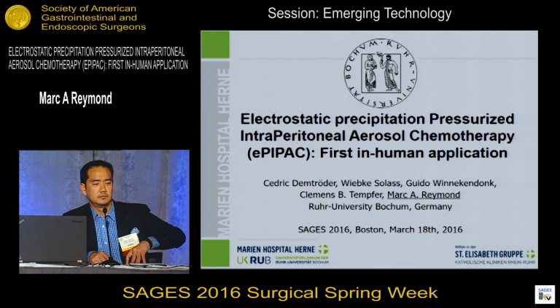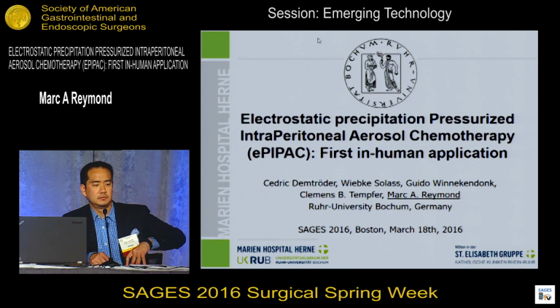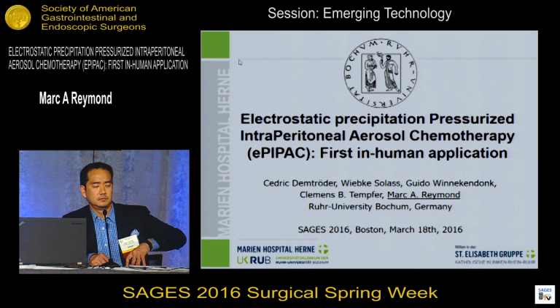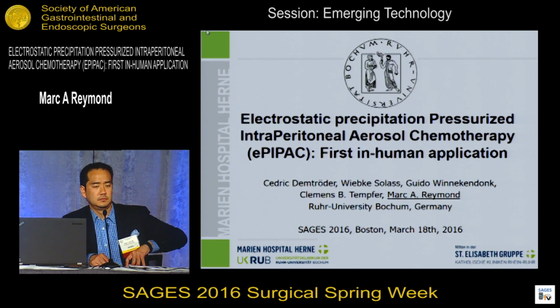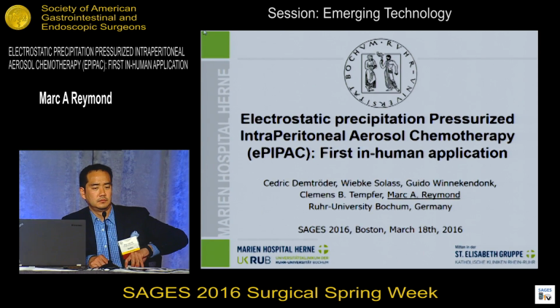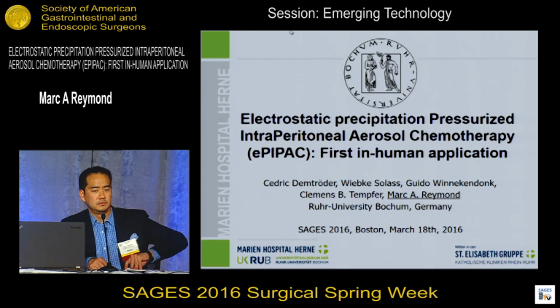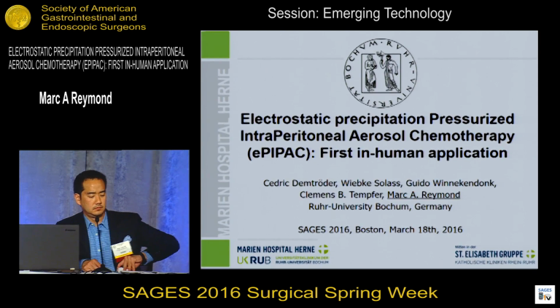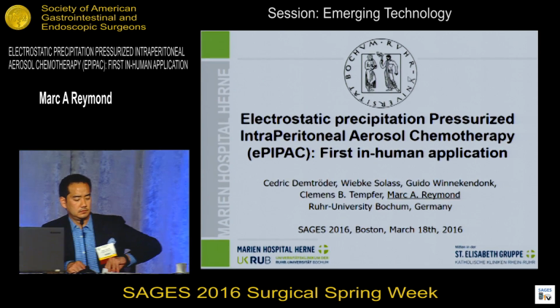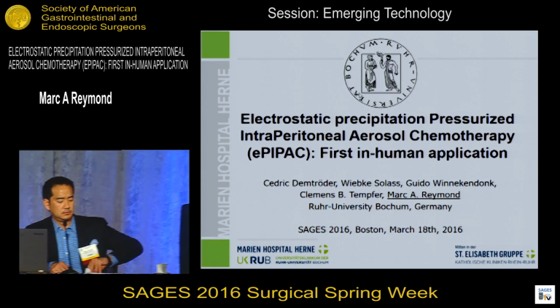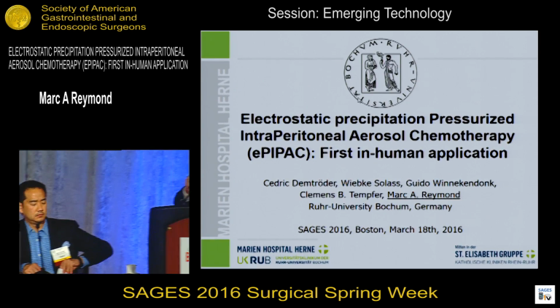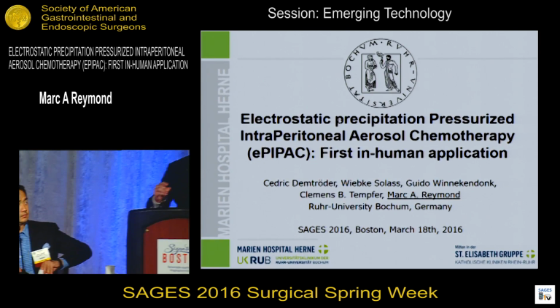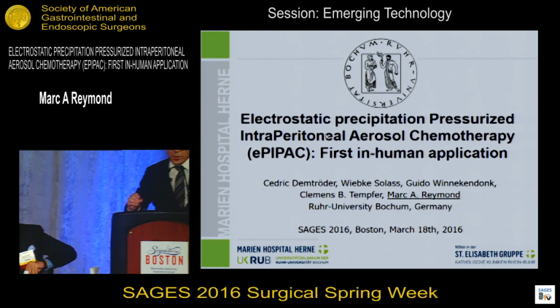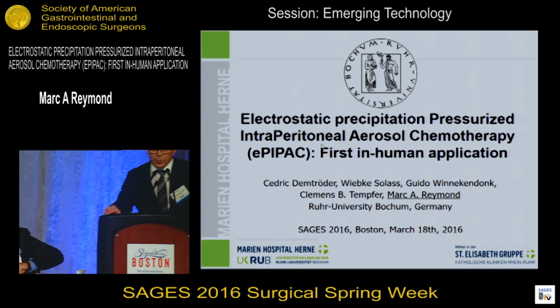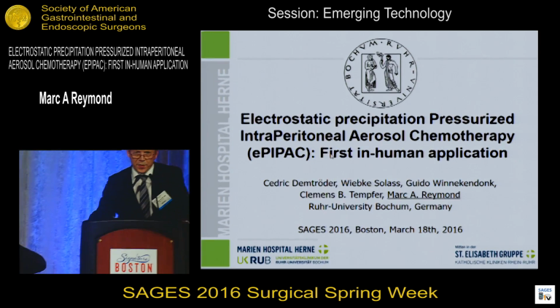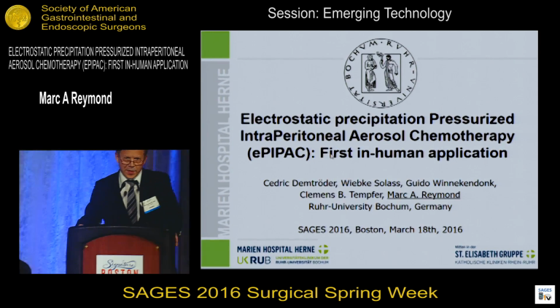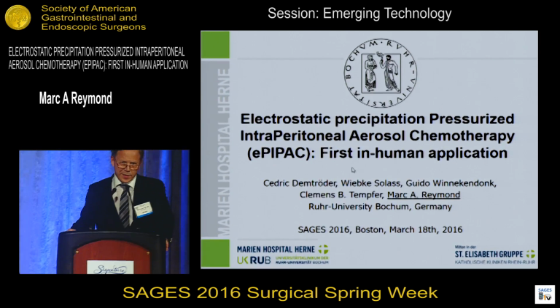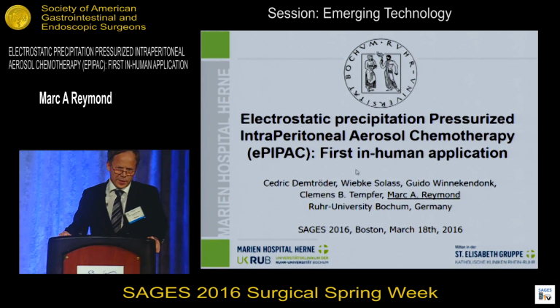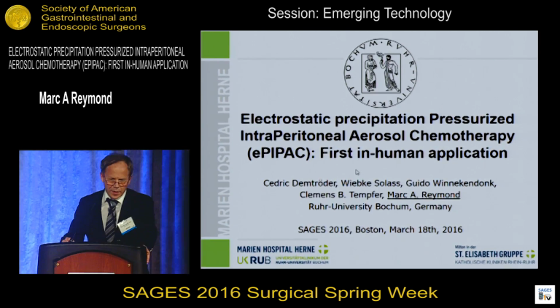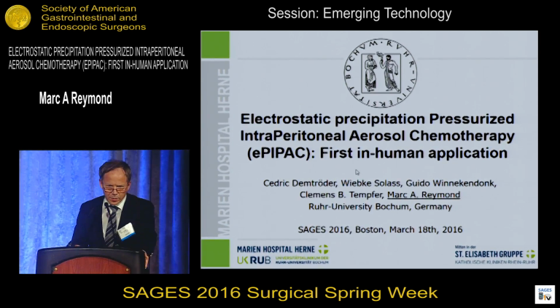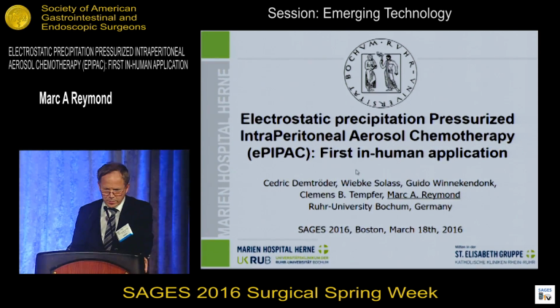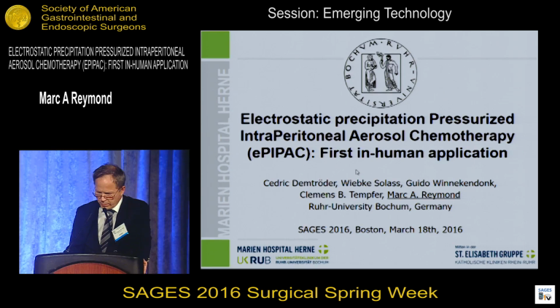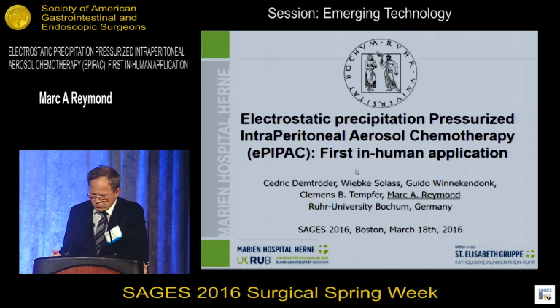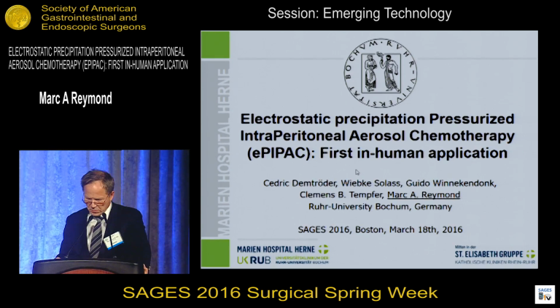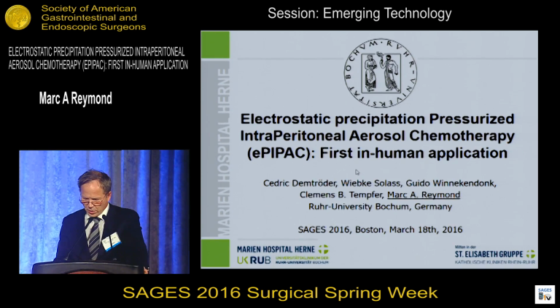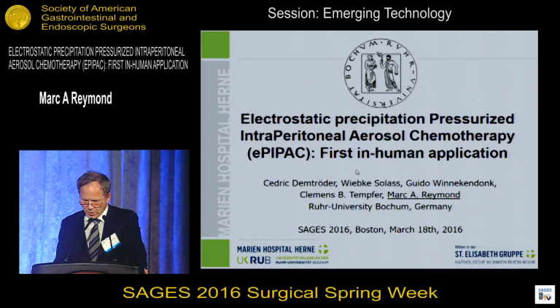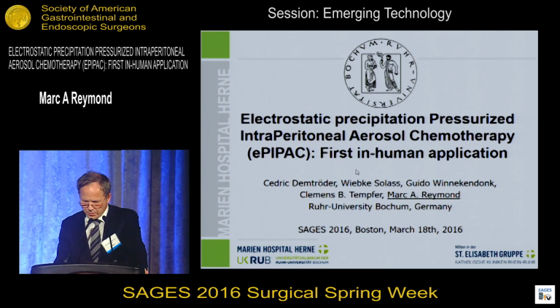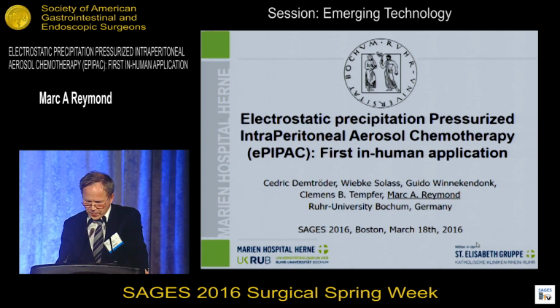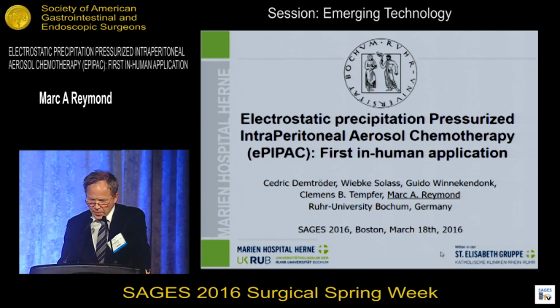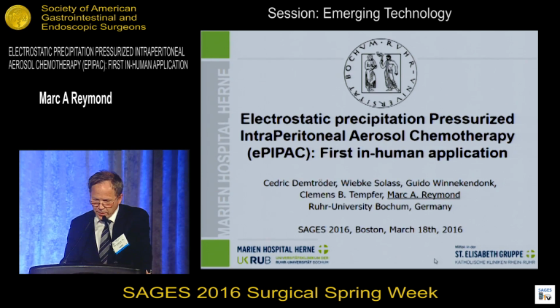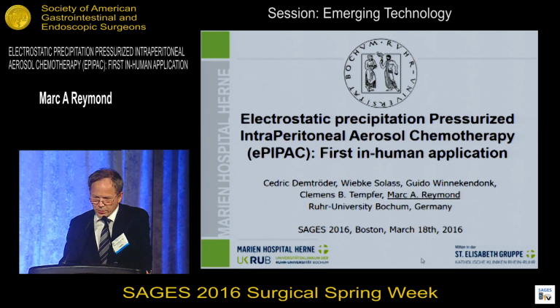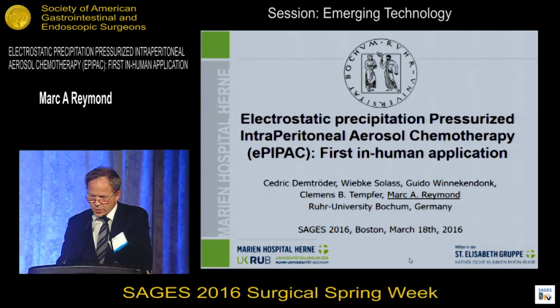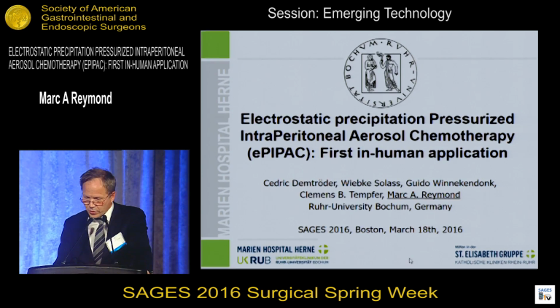Mr. Chairman, thank you for the opportunity to present our early research results.